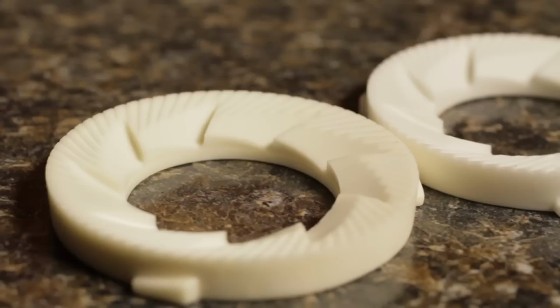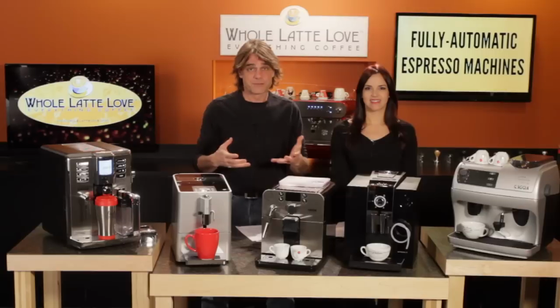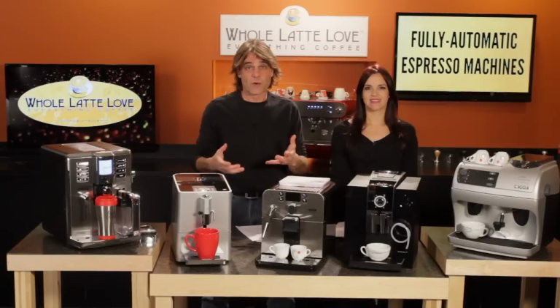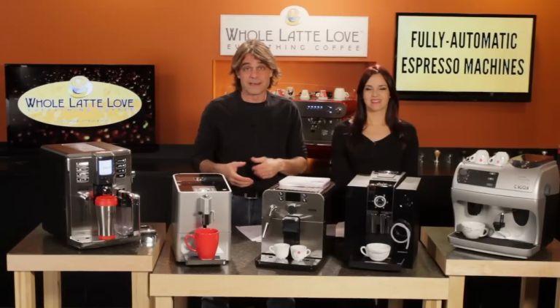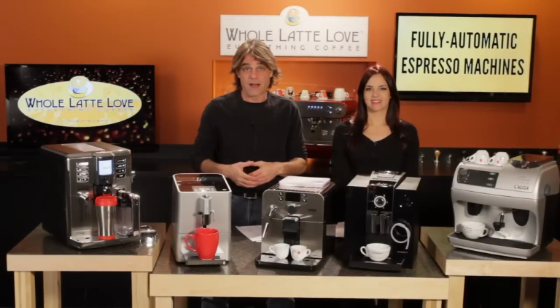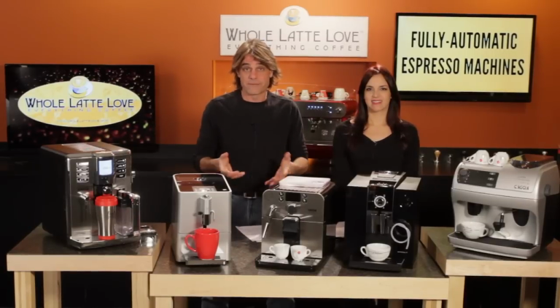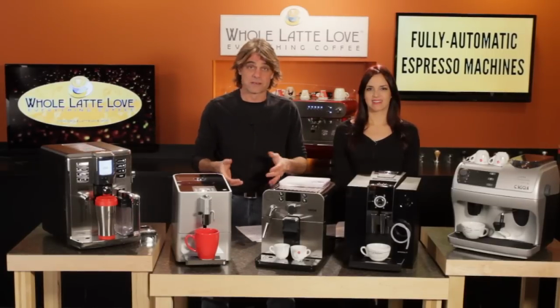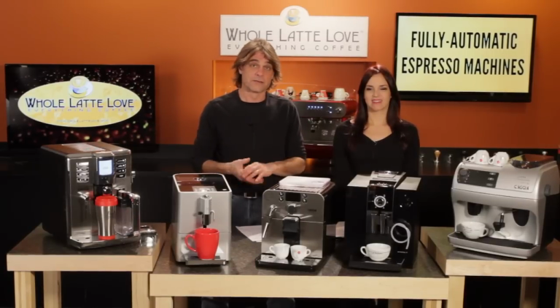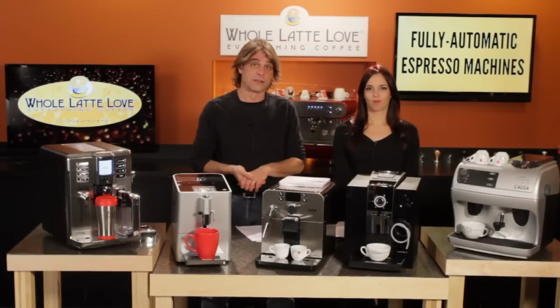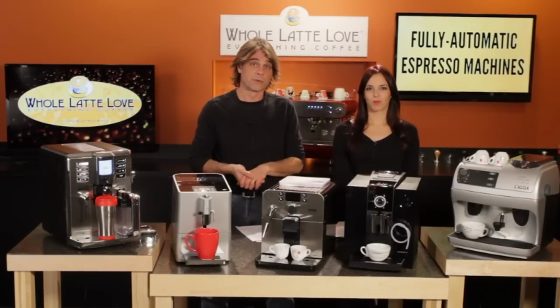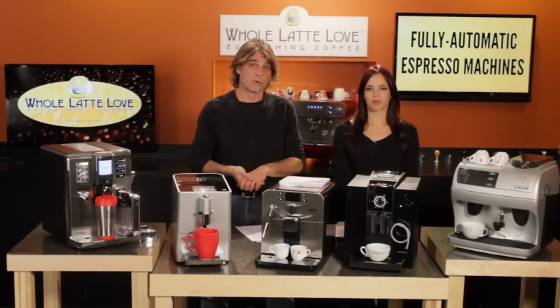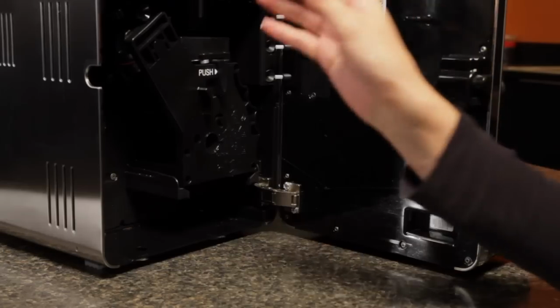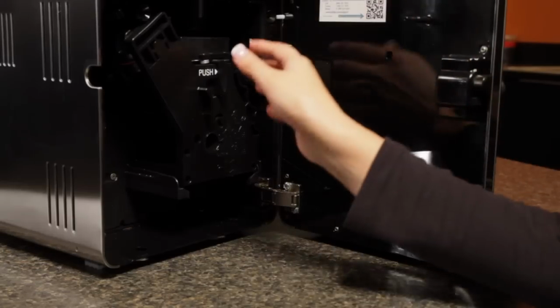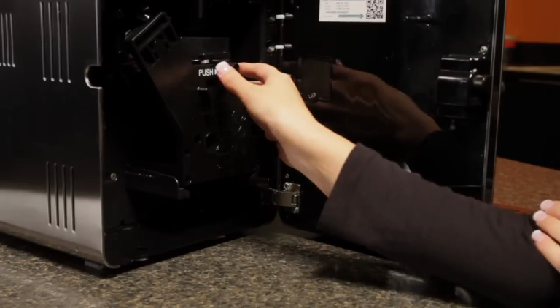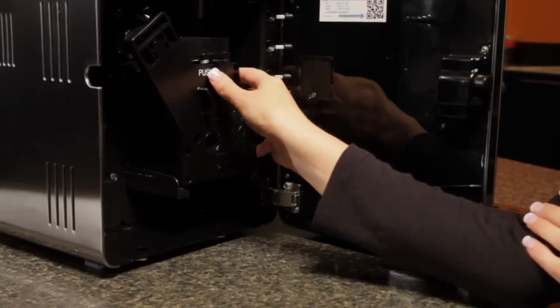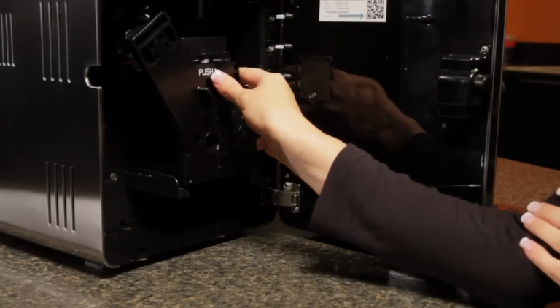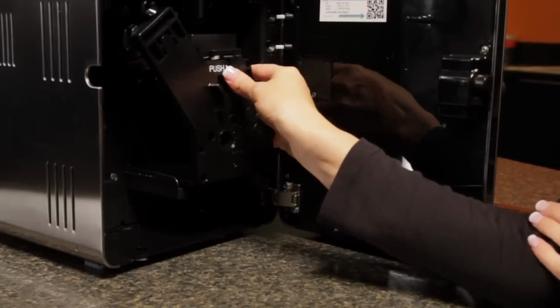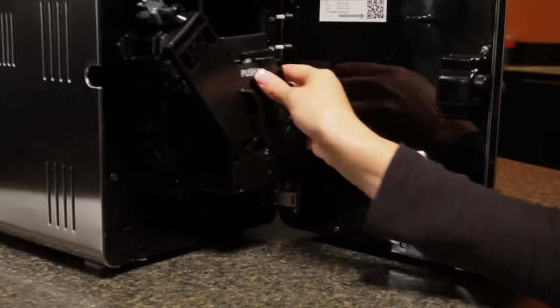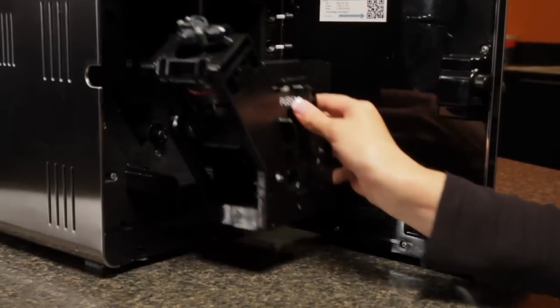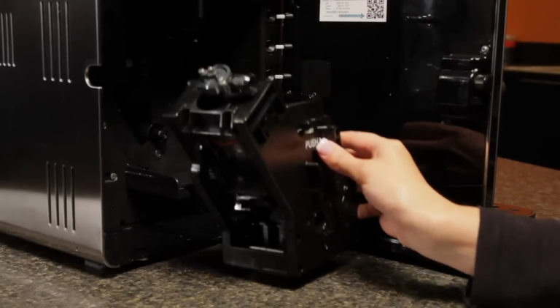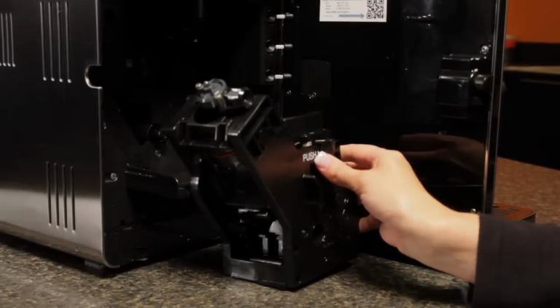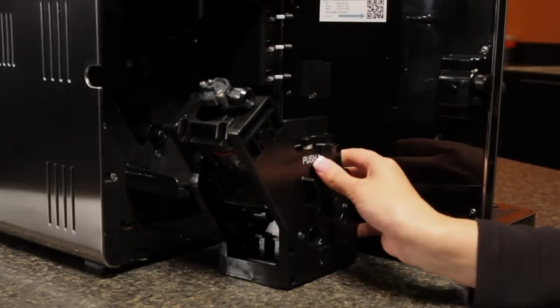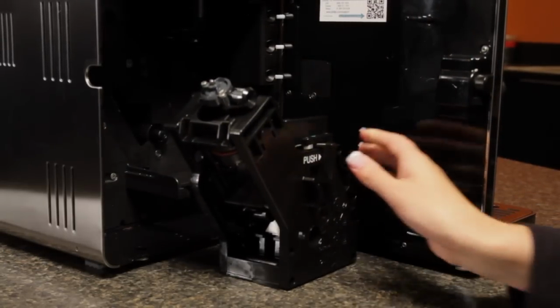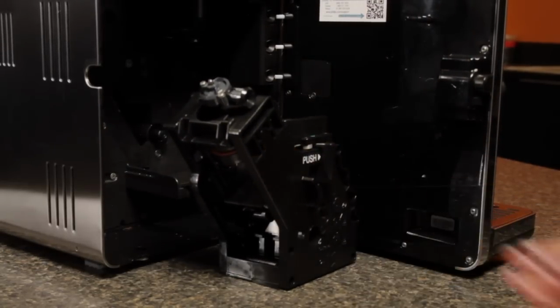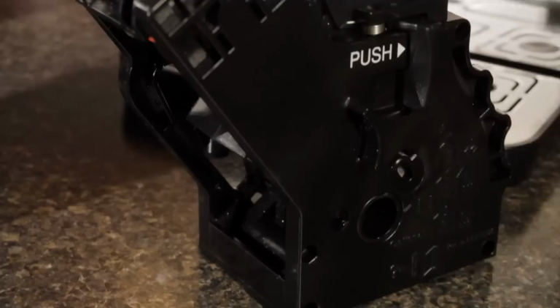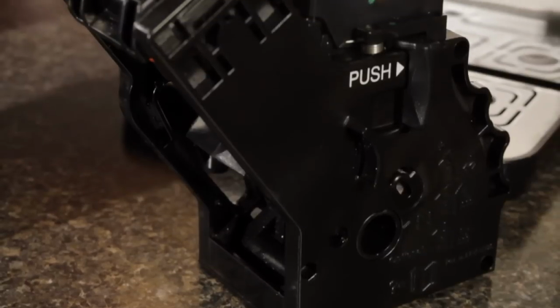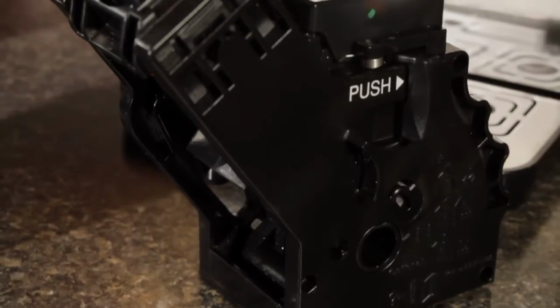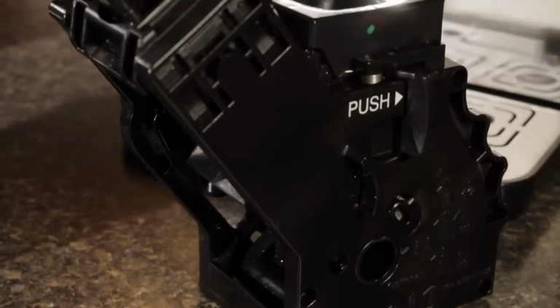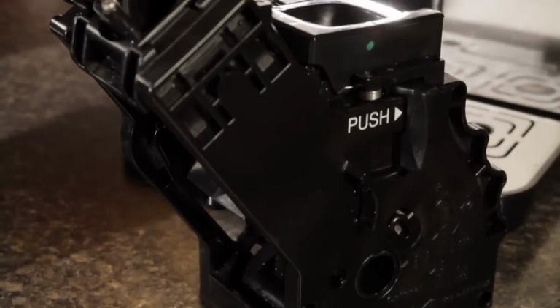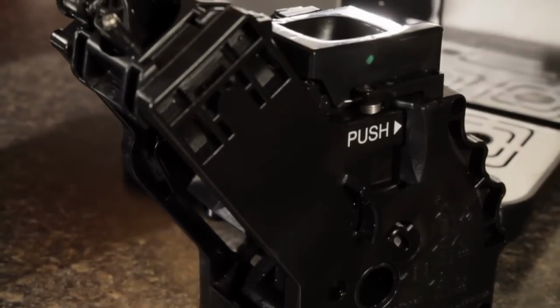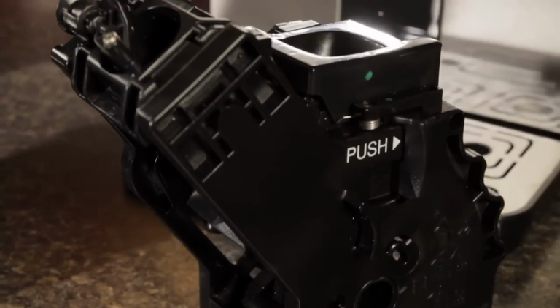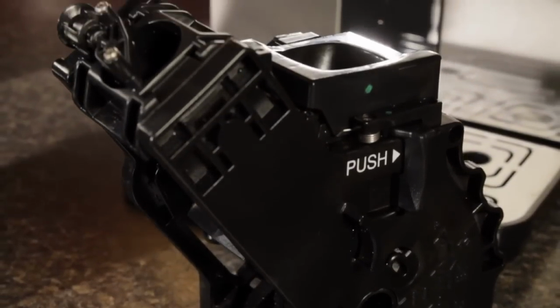You'll also want to look at the type of grinder a machine uses — it's usually conical burr steel or flat ceramic. There's some debate as to which type is better, but the general thought is flat ceramics transfer less heat during grinding, which preserves flavor, and they also run a little quieter. After grinding, coffee is delivered to the brew group, where the coffee is compressed and hot water is forced through it under pressure.